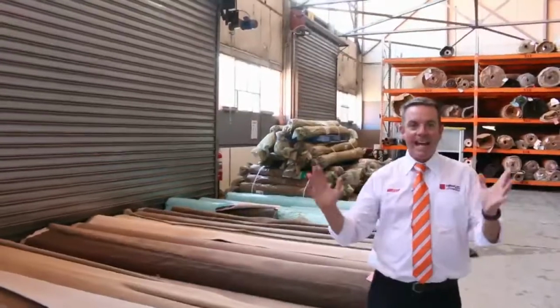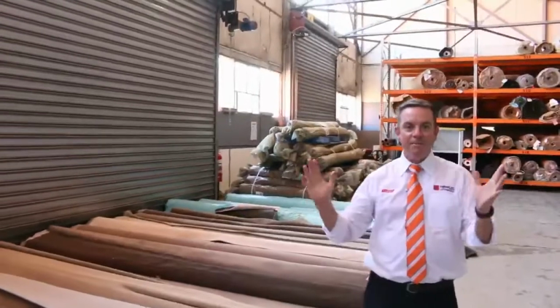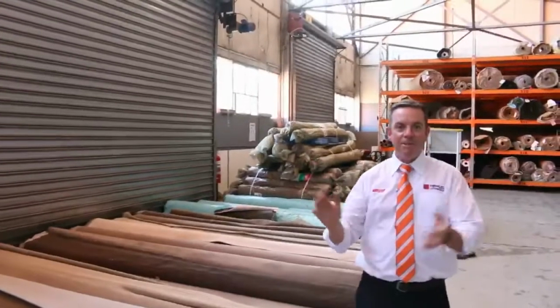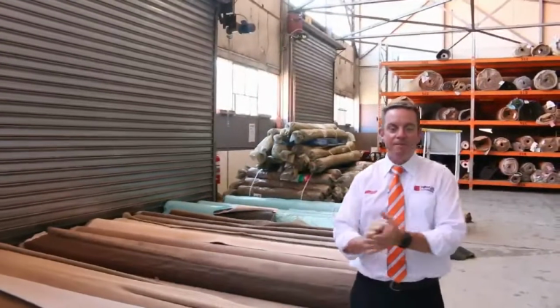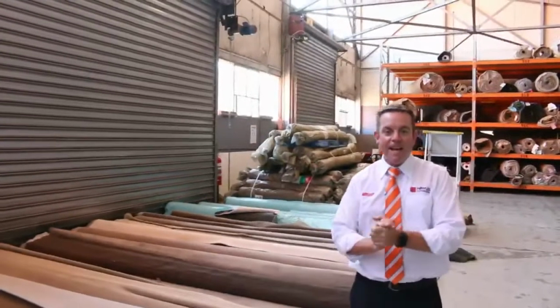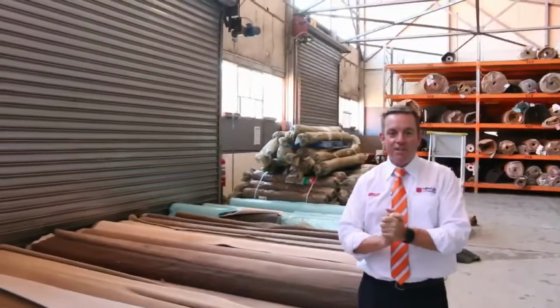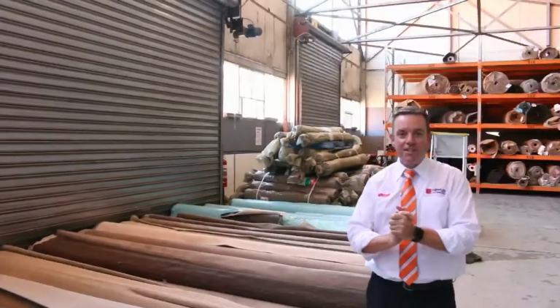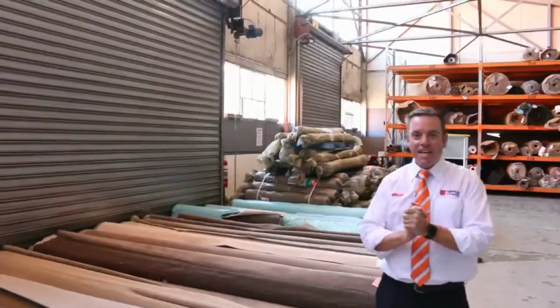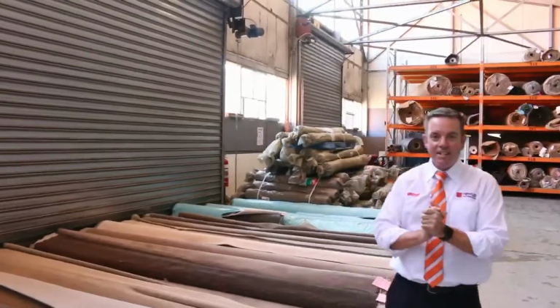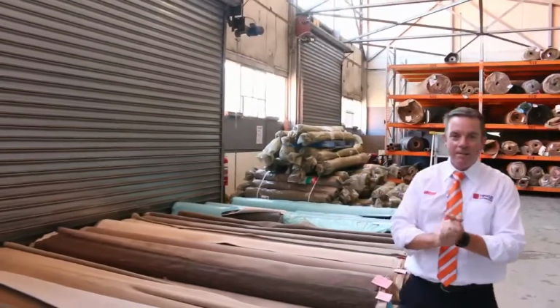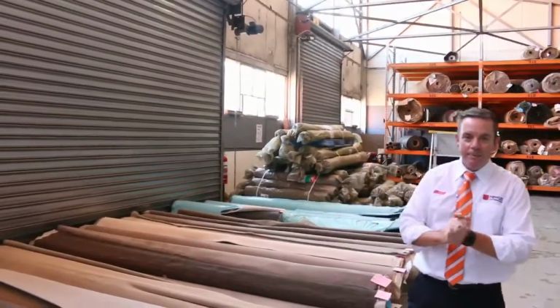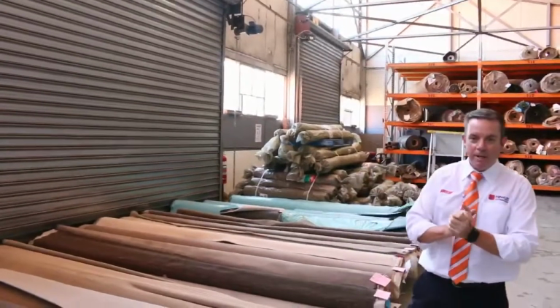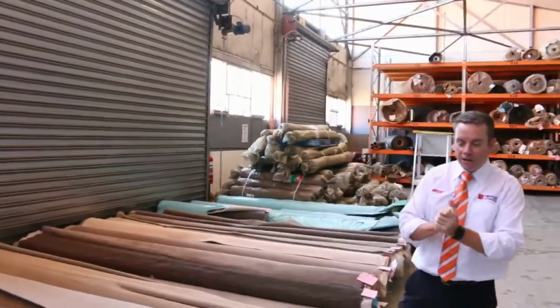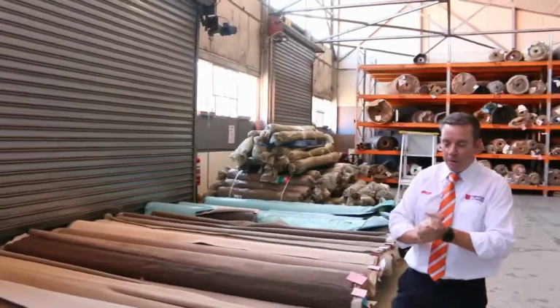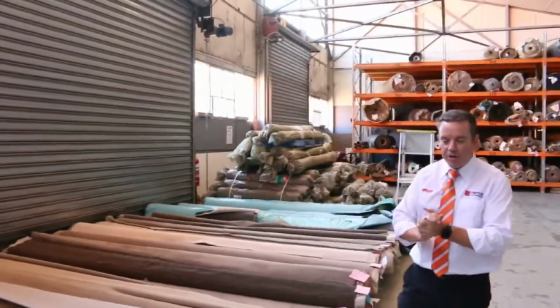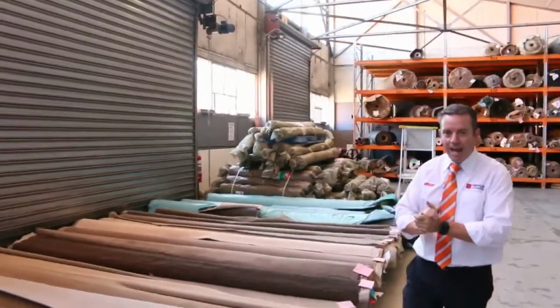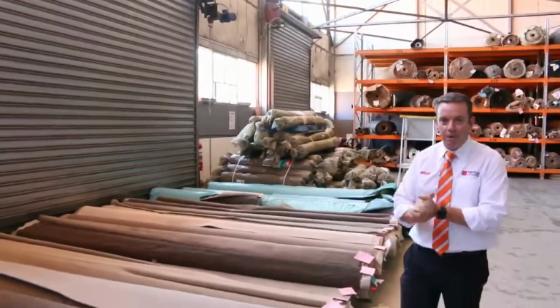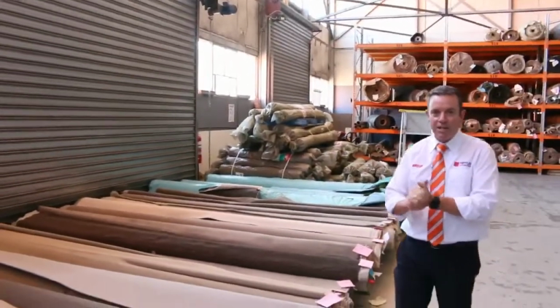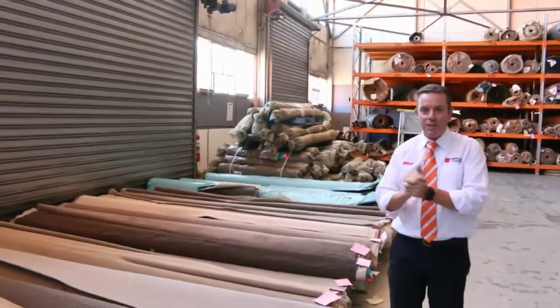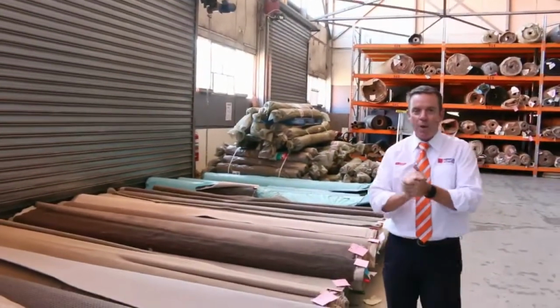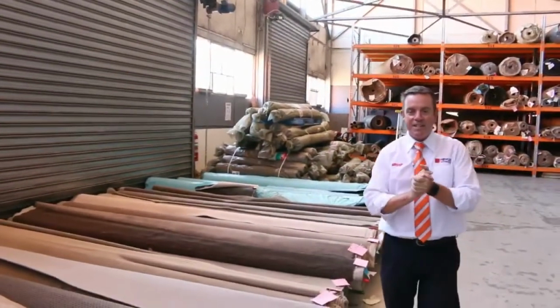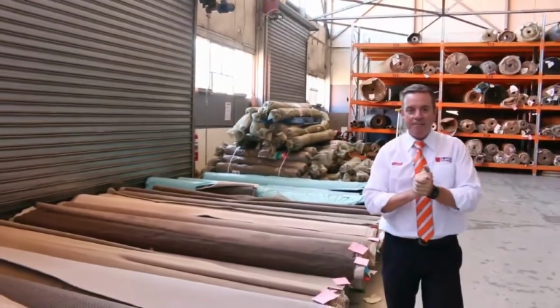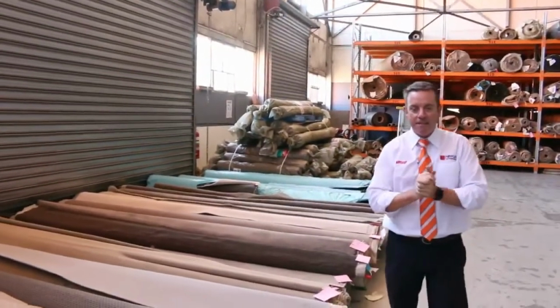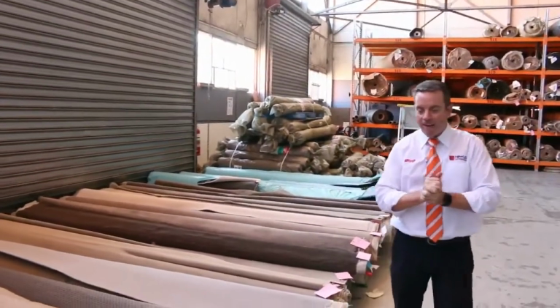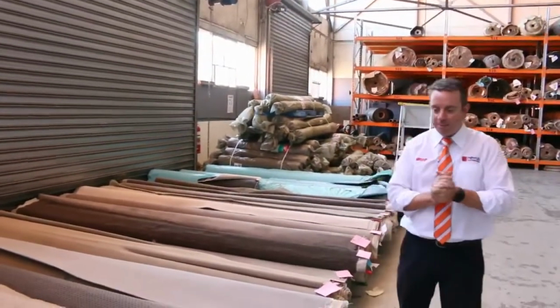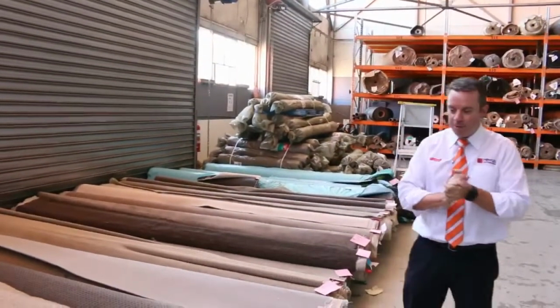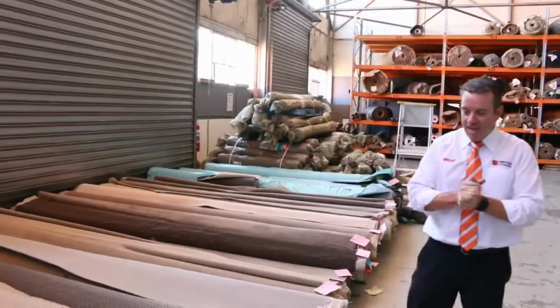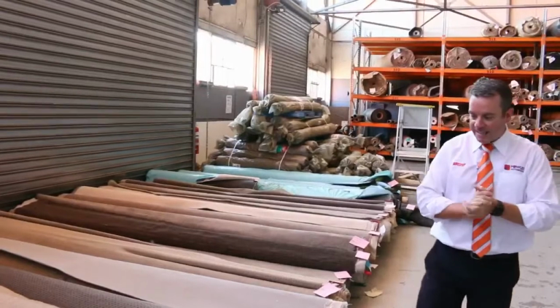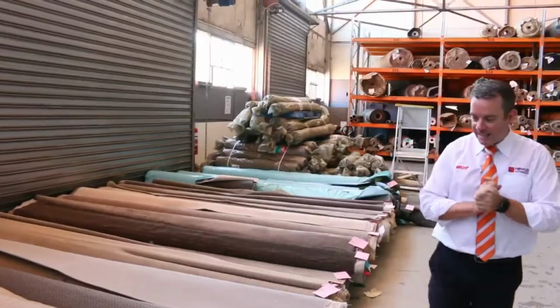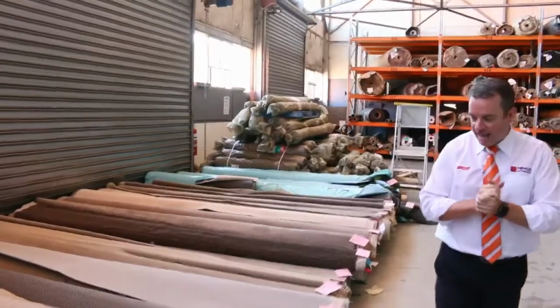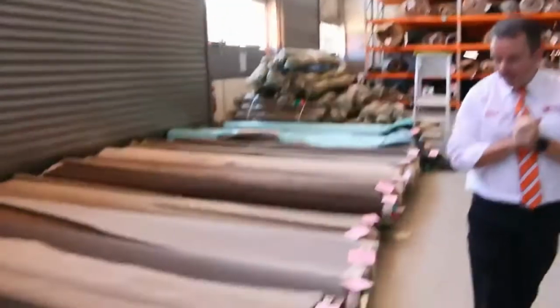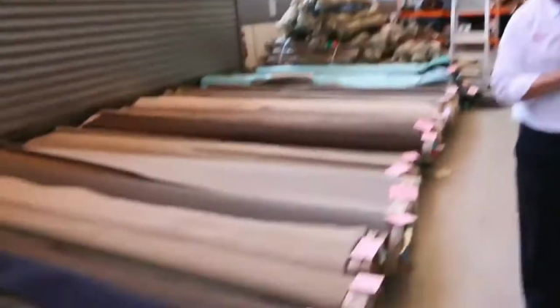G'day, I'm John from Fowles Auction Sales. I'm here to preview tomorrow's carpet auction. It's Wednesday the 5th of April at 10am.